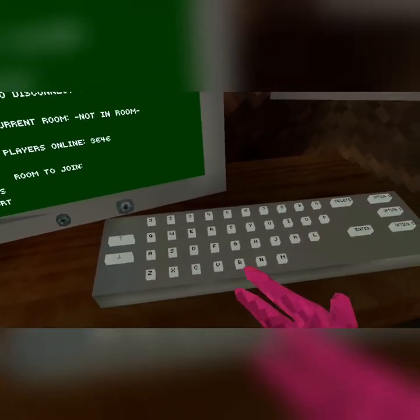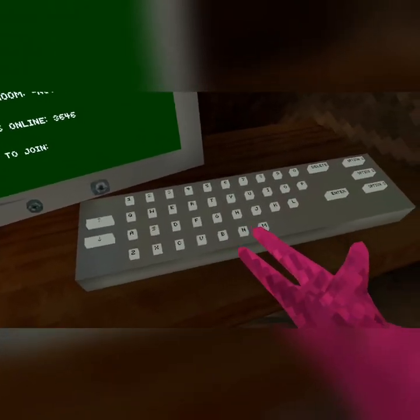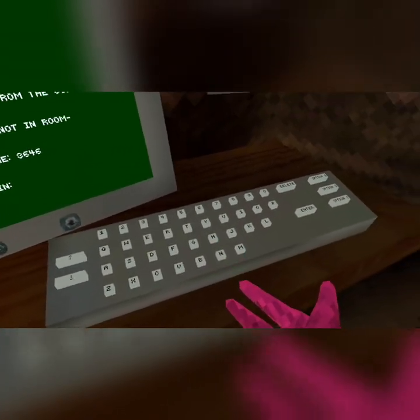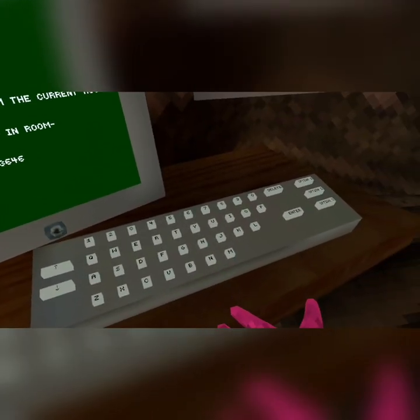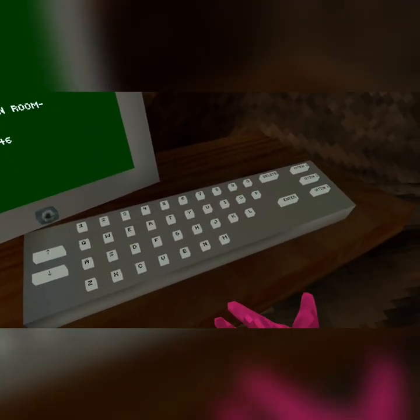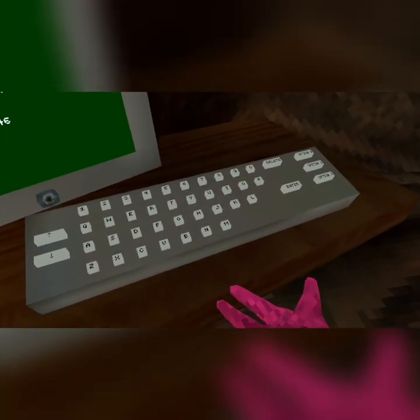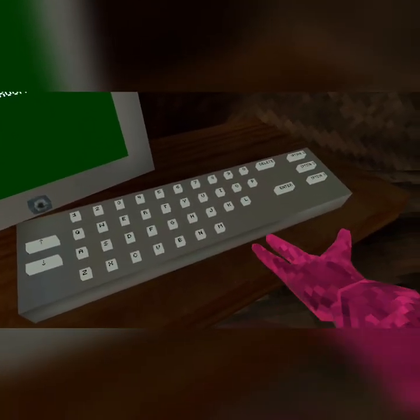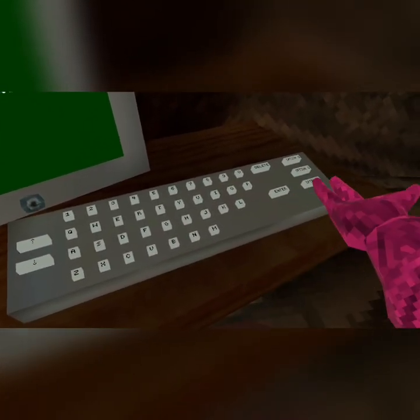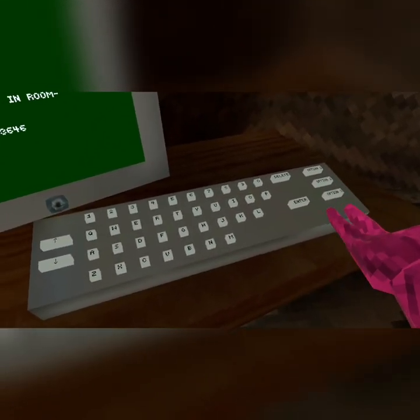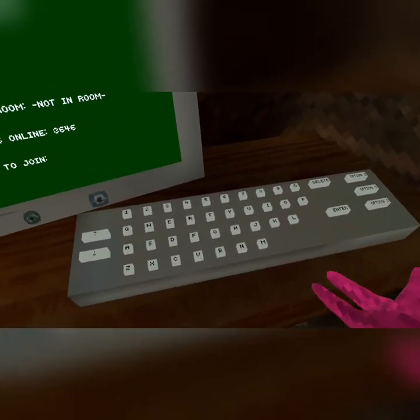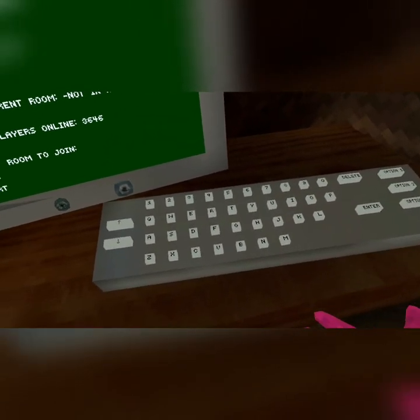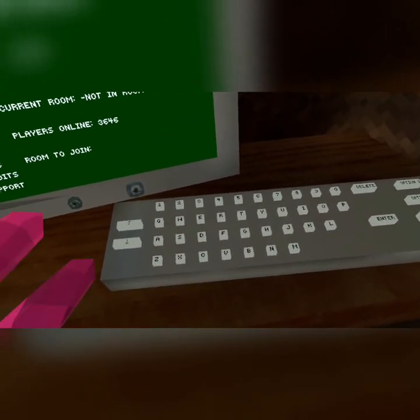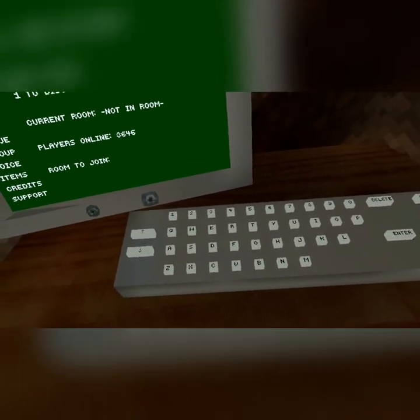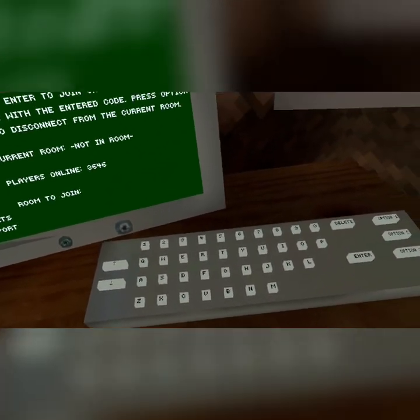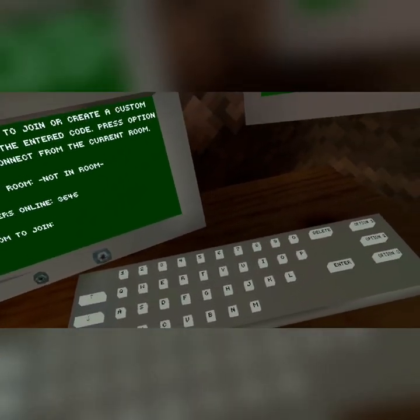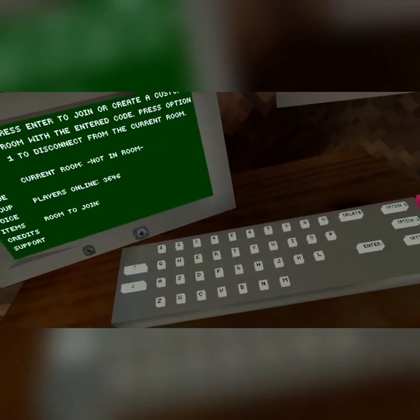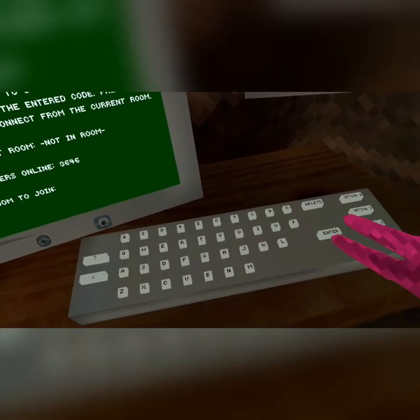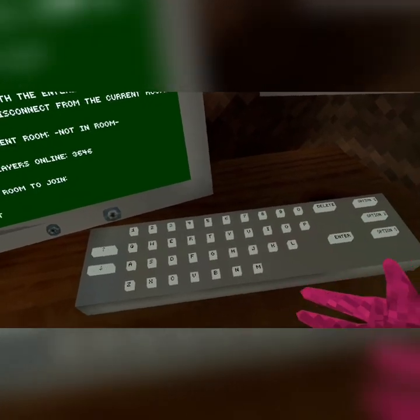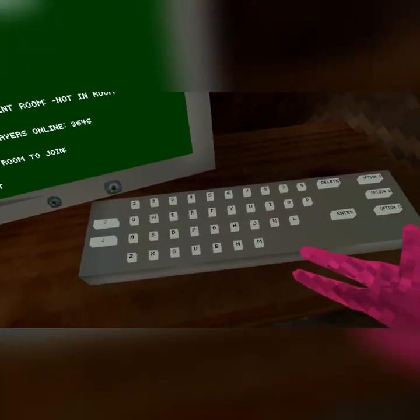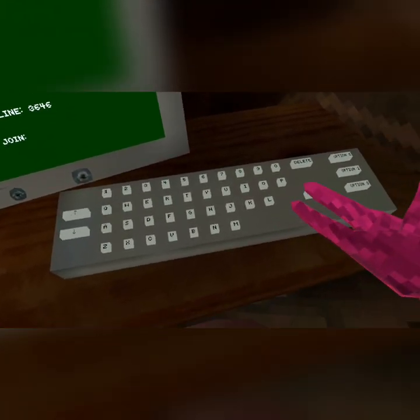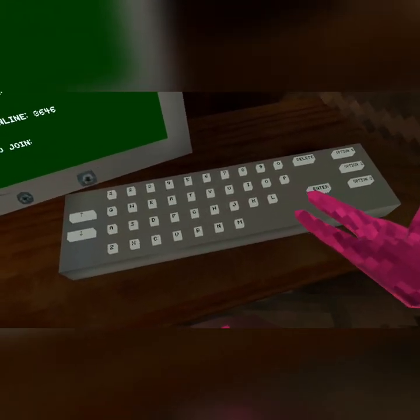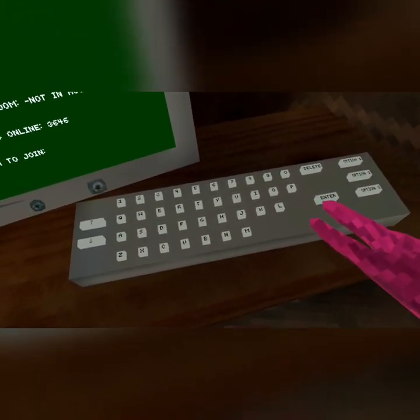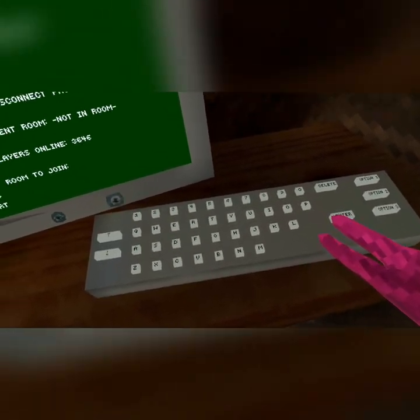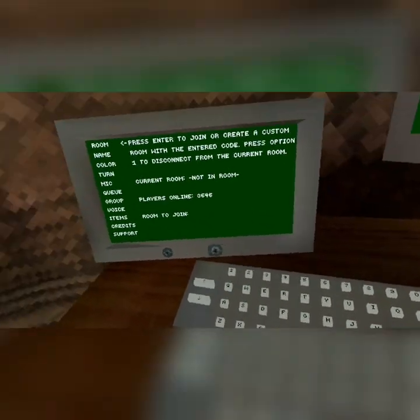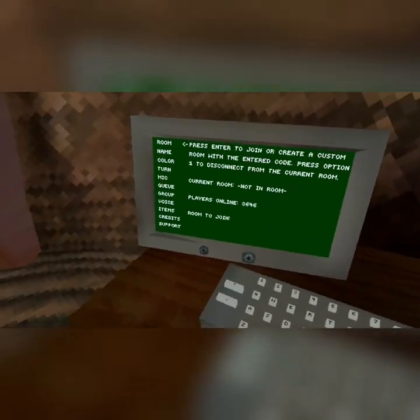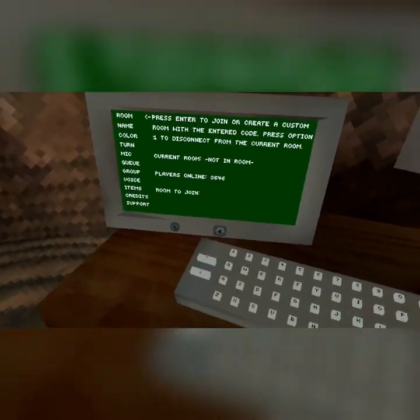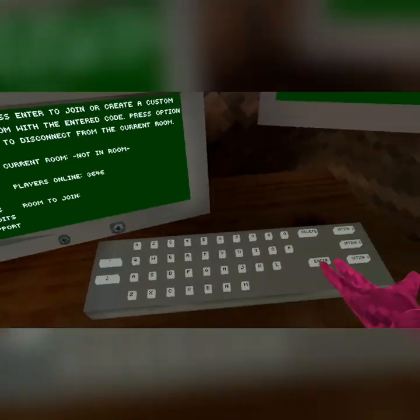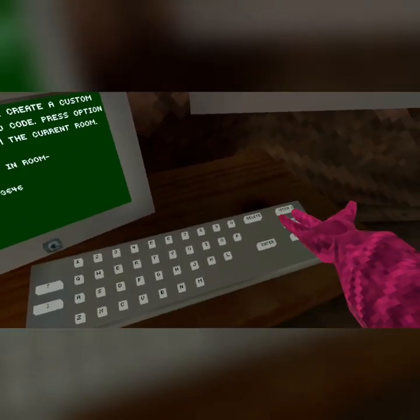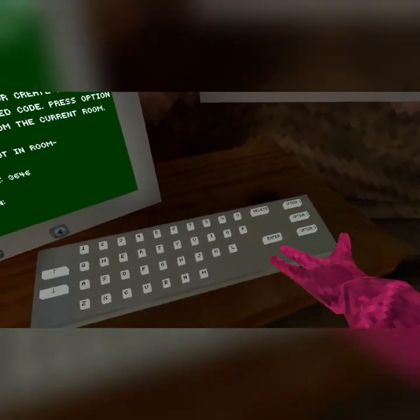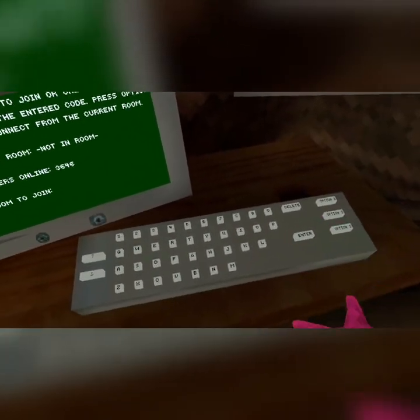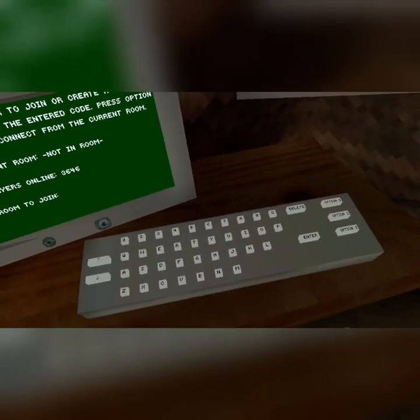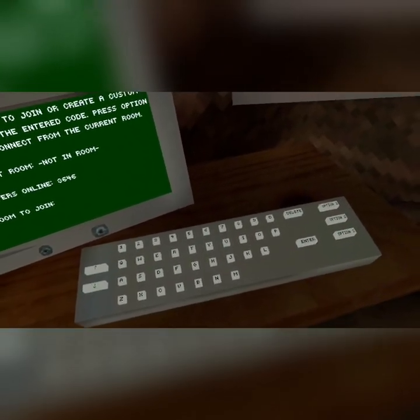When you join a room, you just hit option one to disconnect. If you want to leave the room, just hit option one.